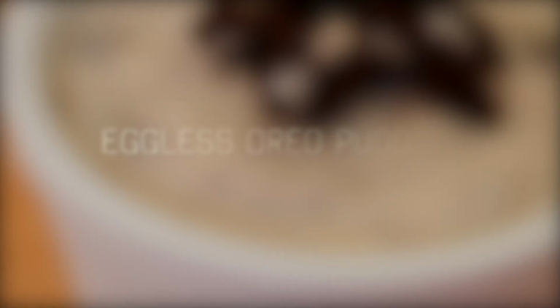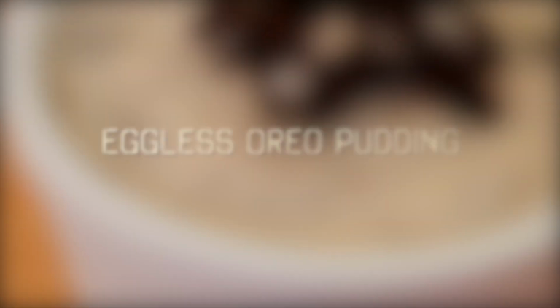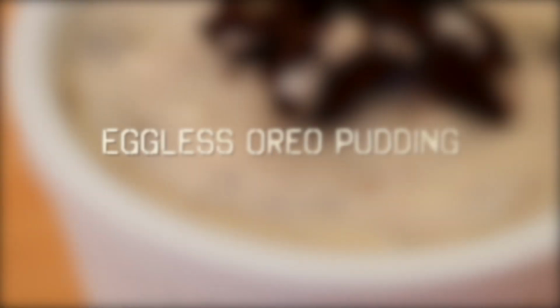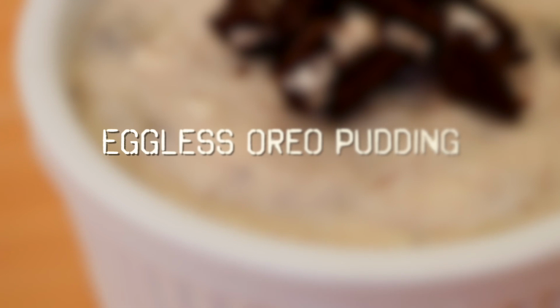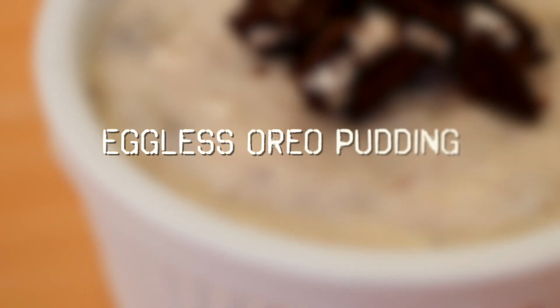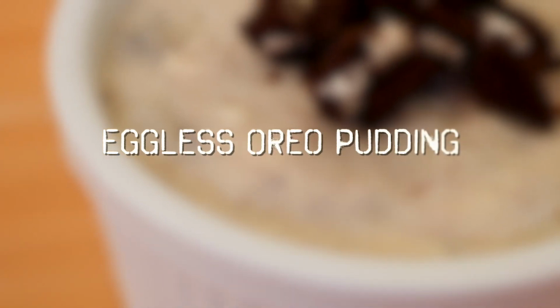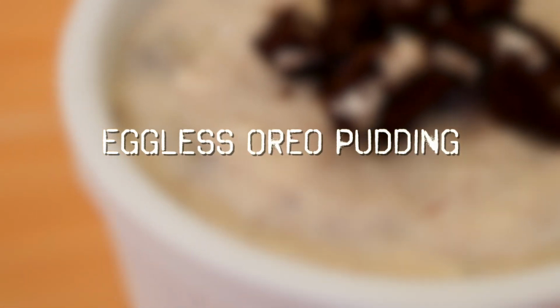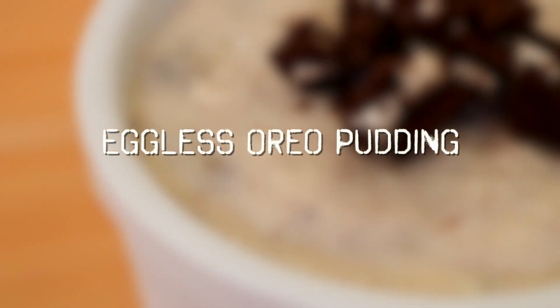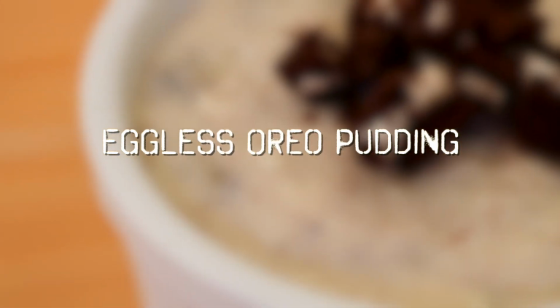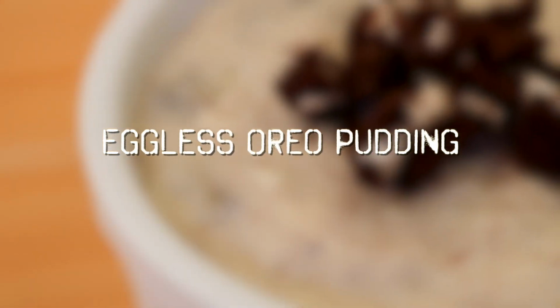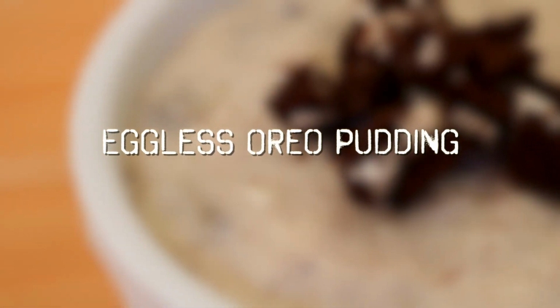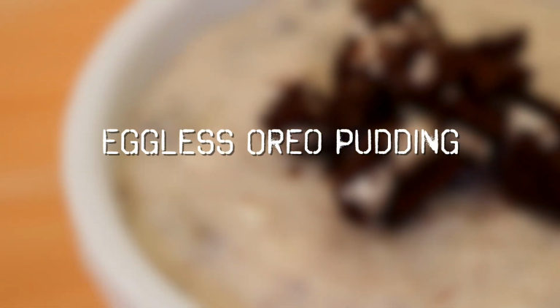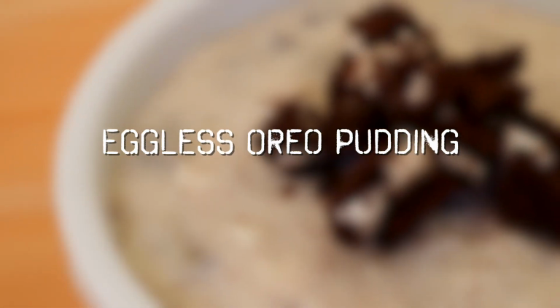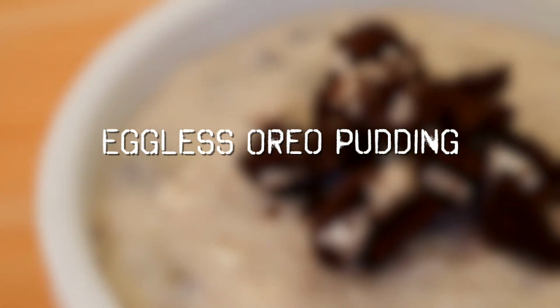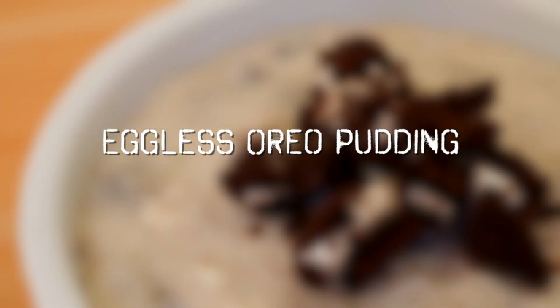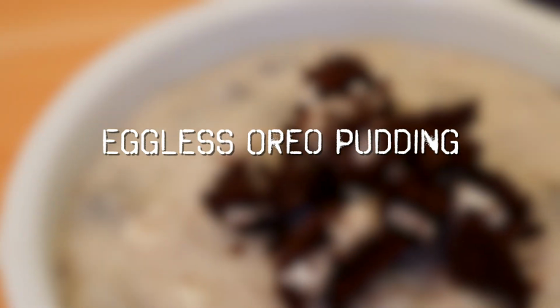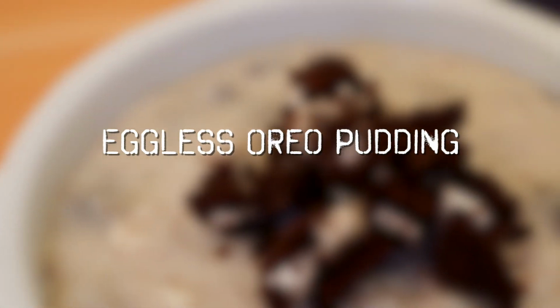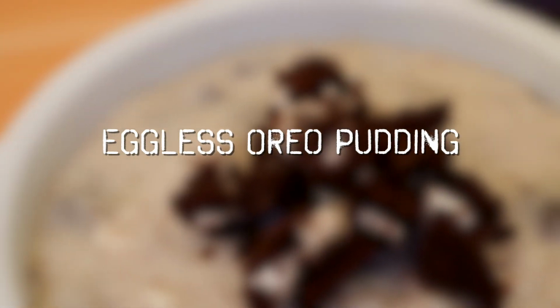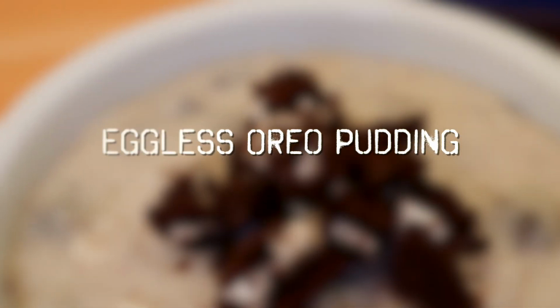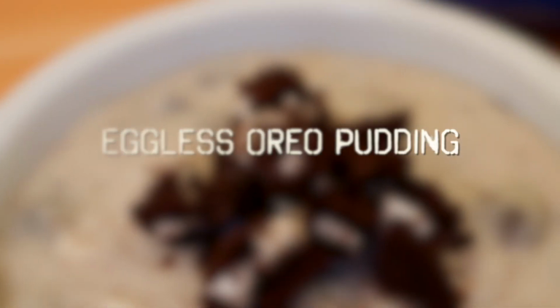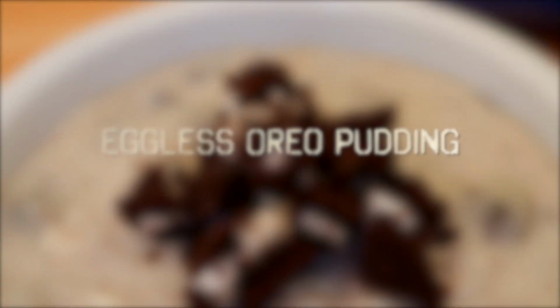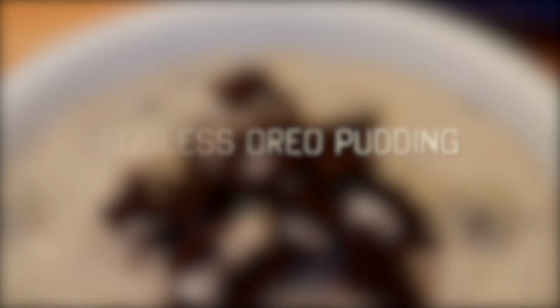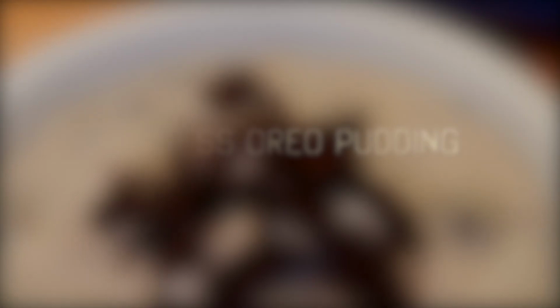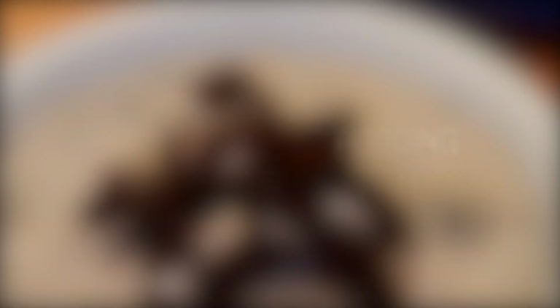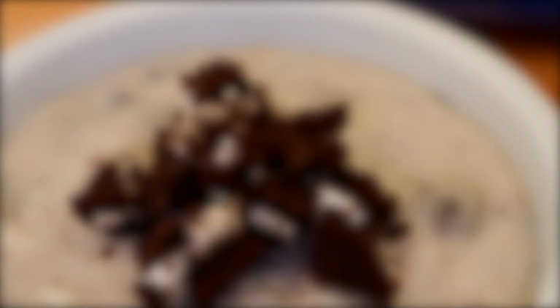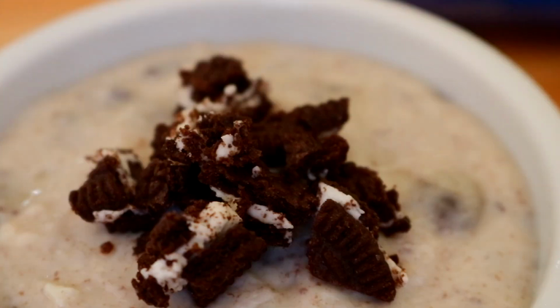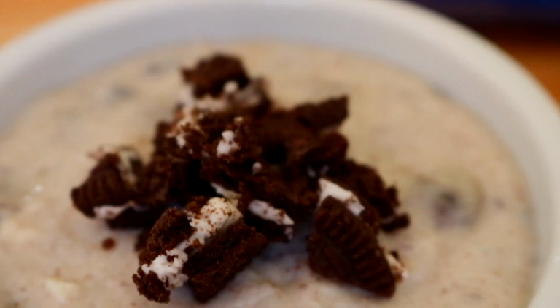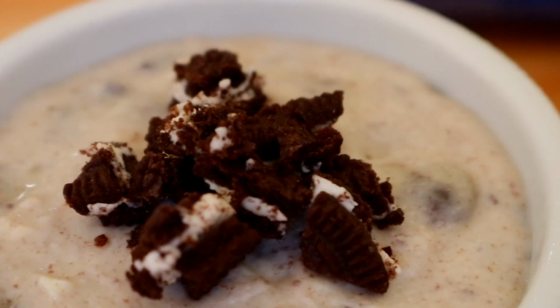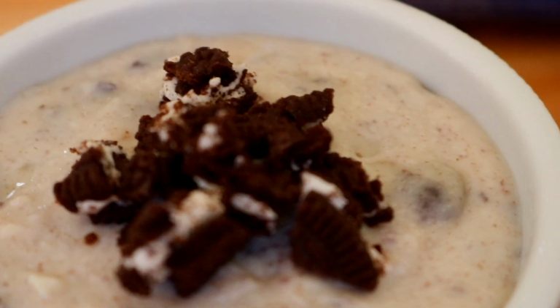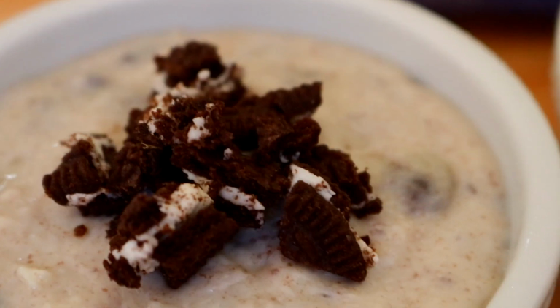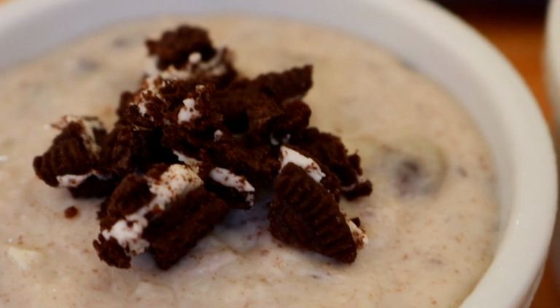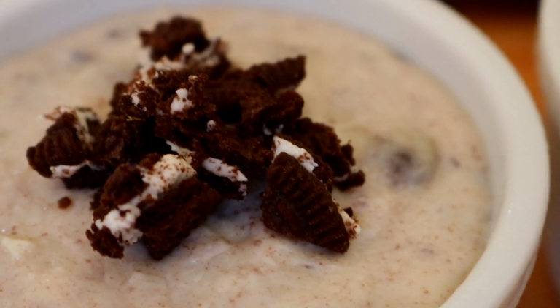Today we're making this eggless Oreo pudding which is creamy, decadent and quite easy to make.